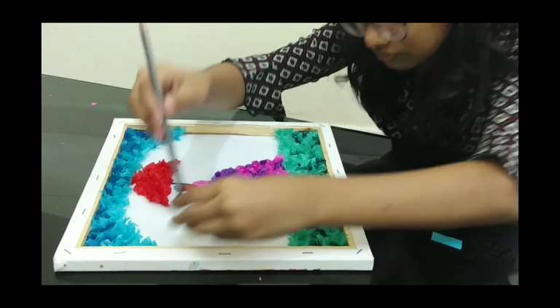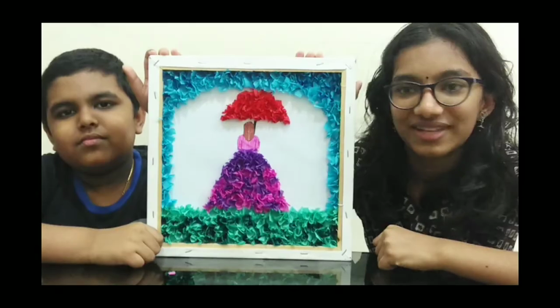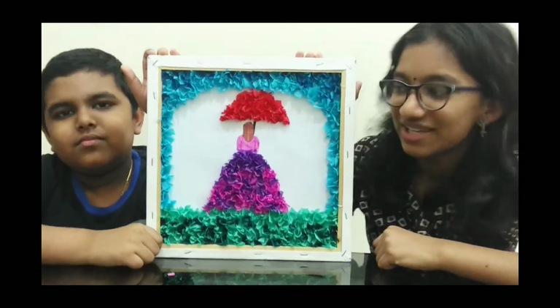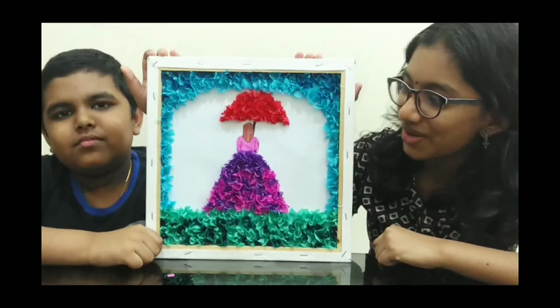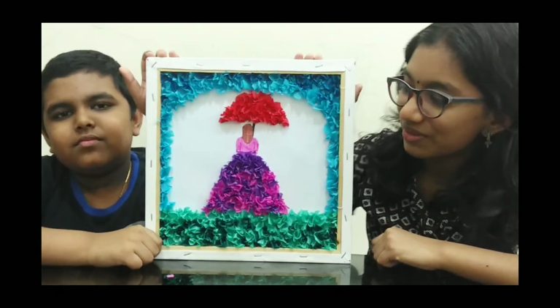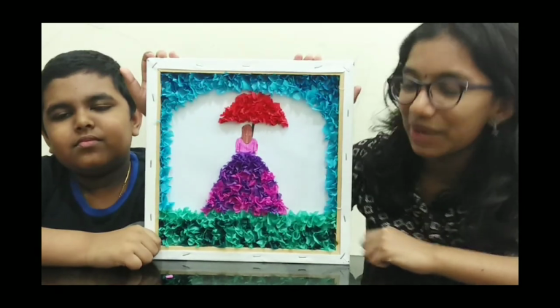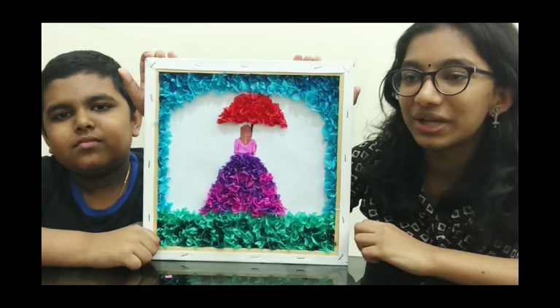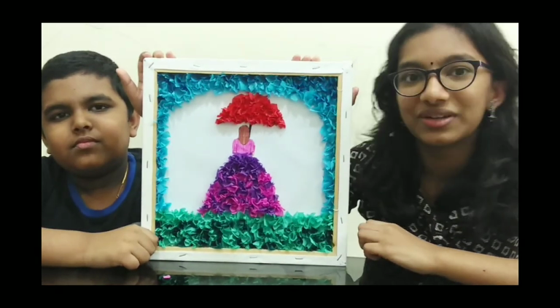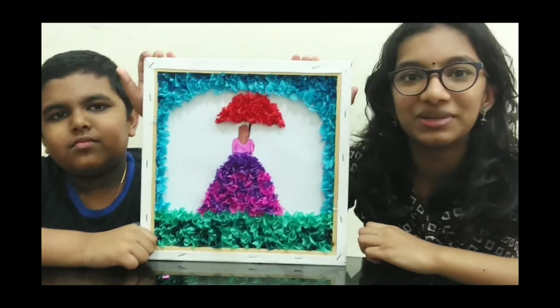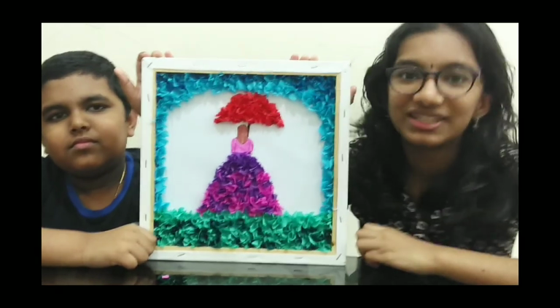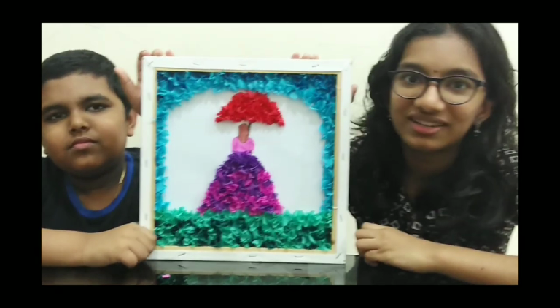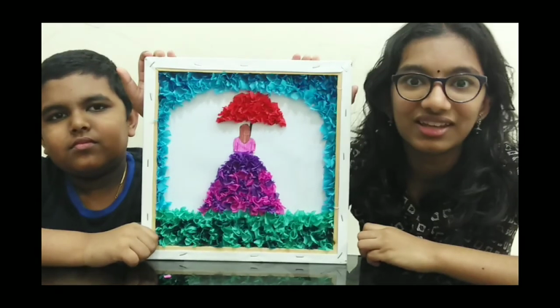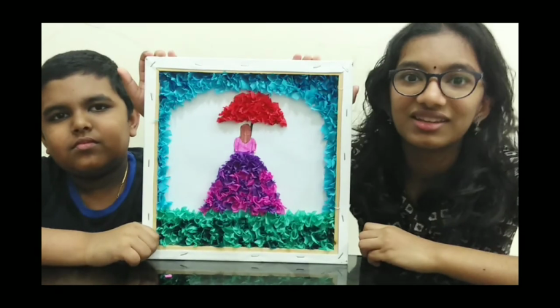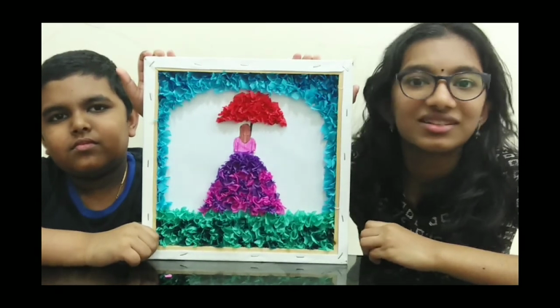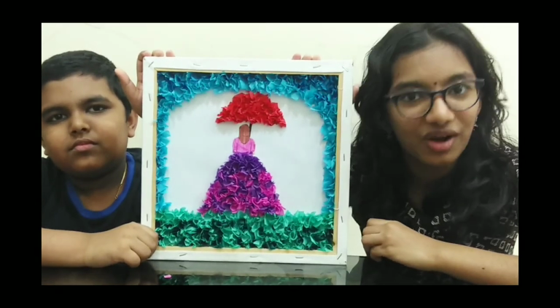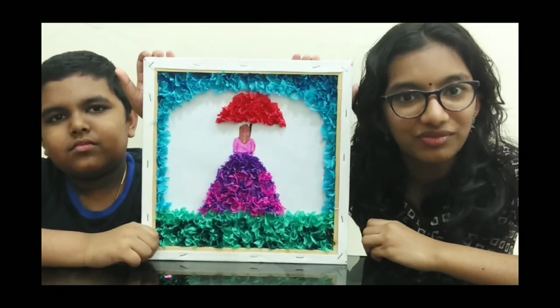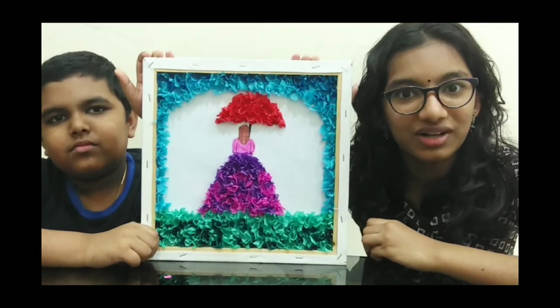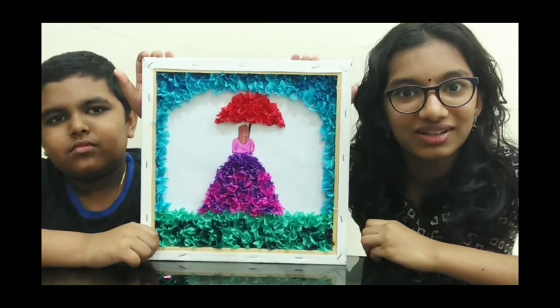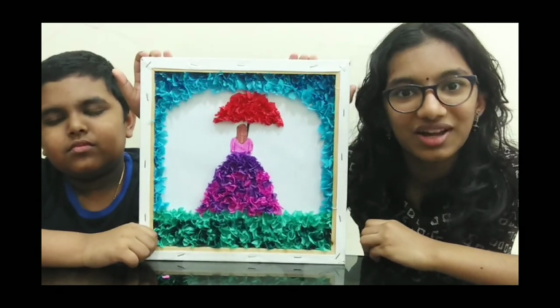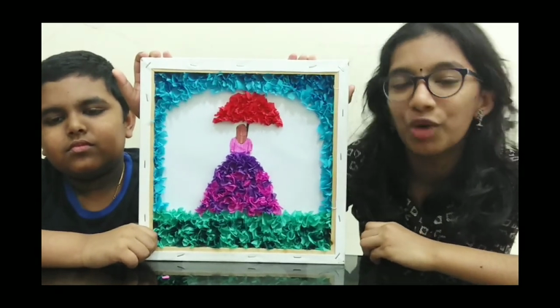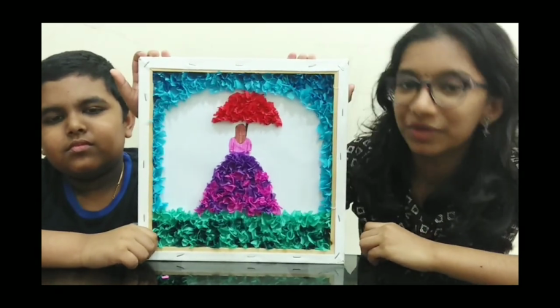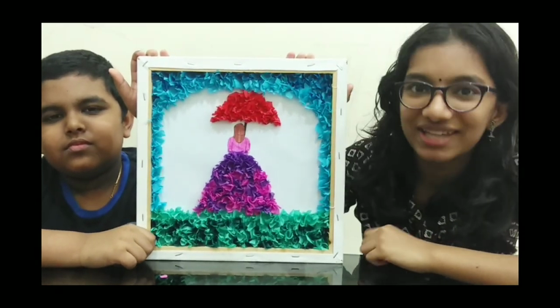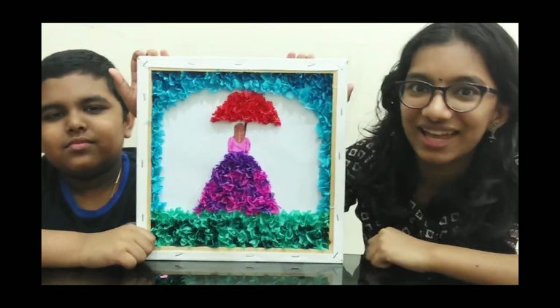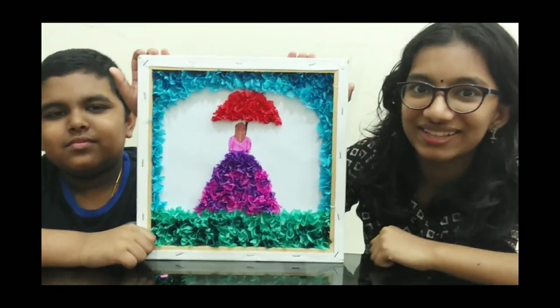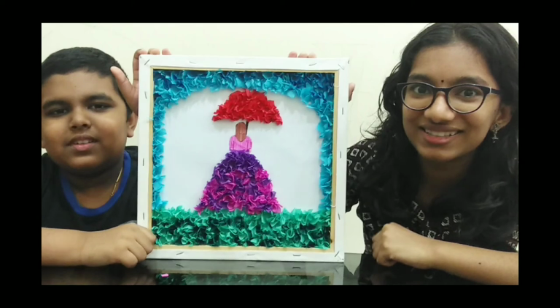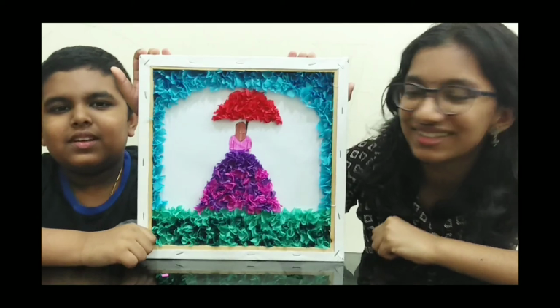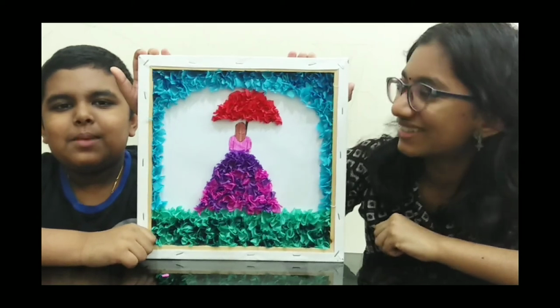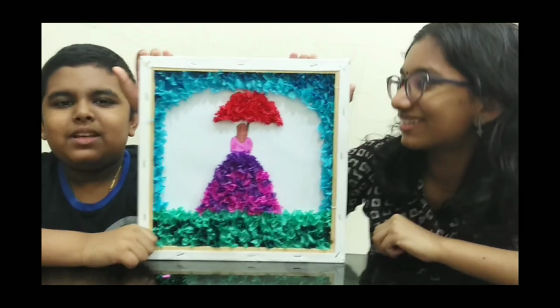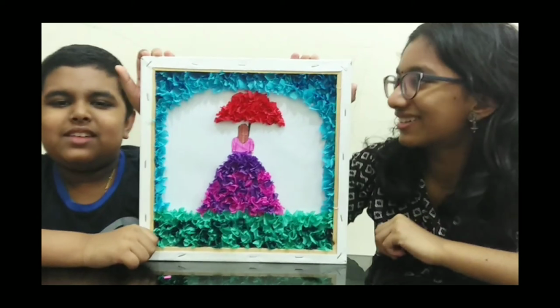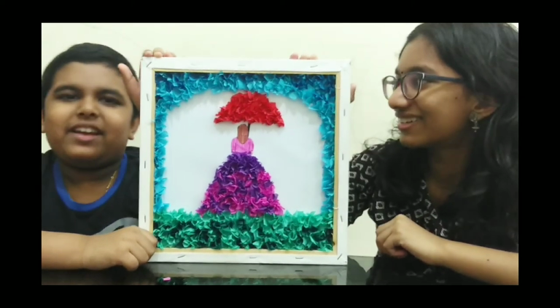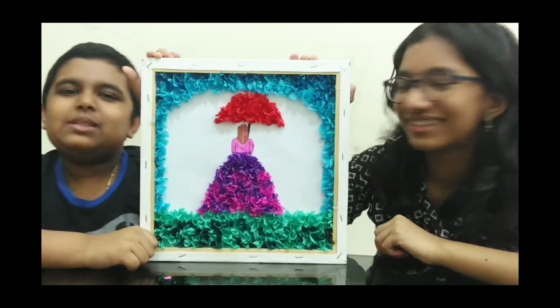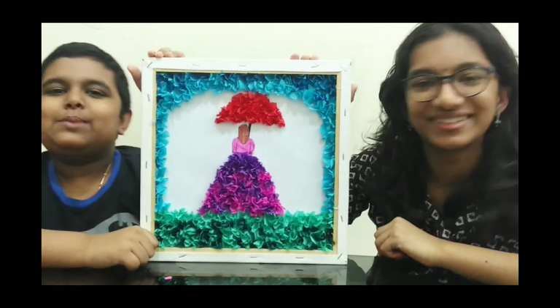We have now completed the craft work. Hope you guys liked it — please like and subscribe.